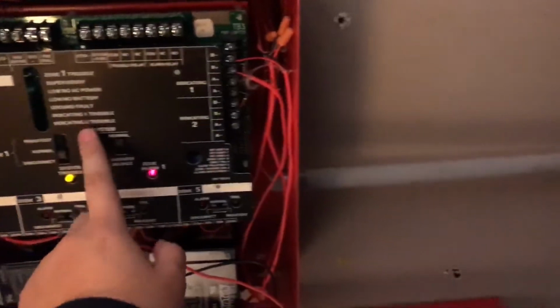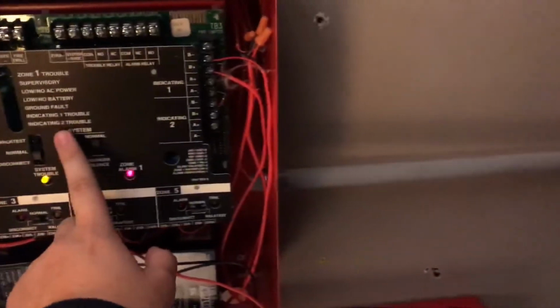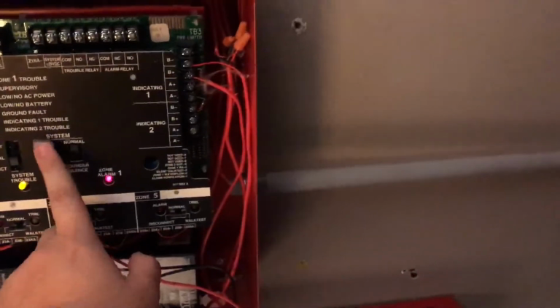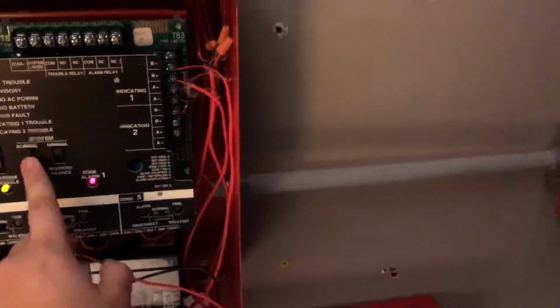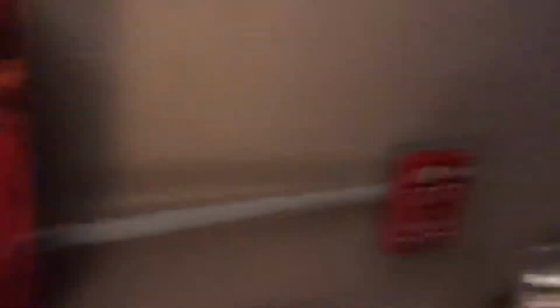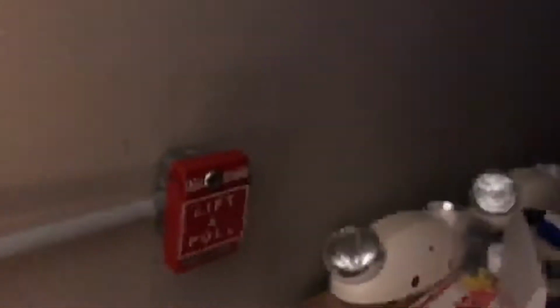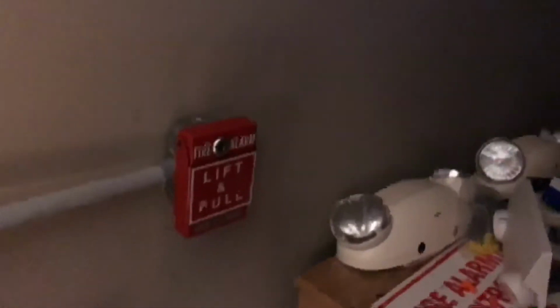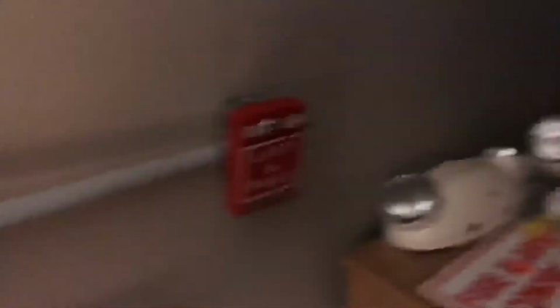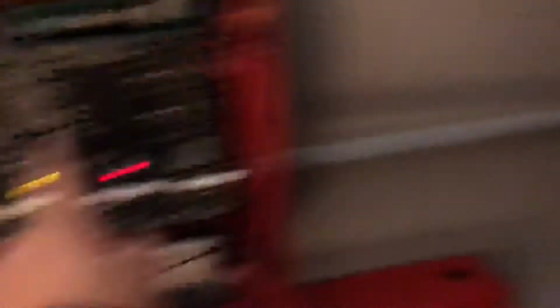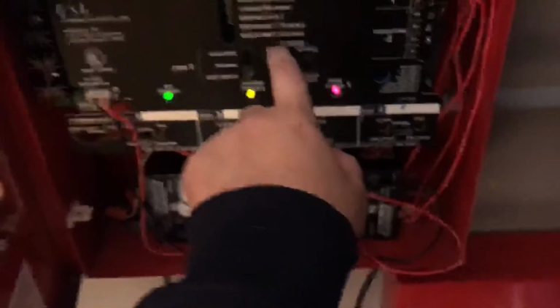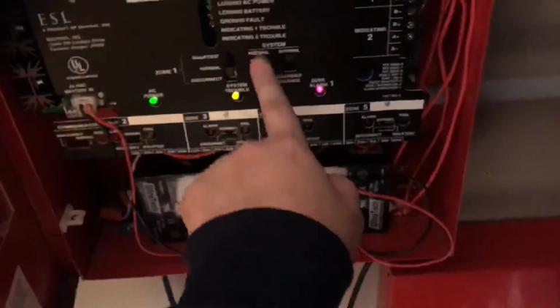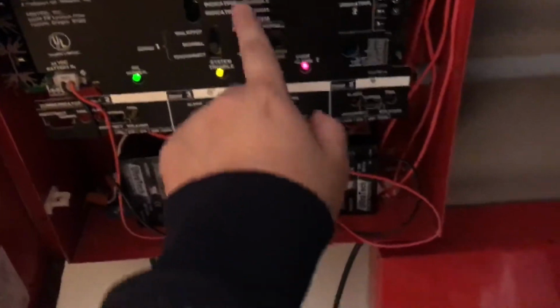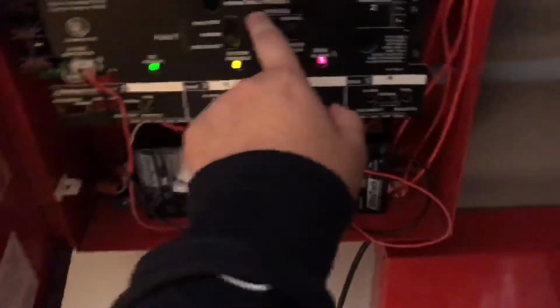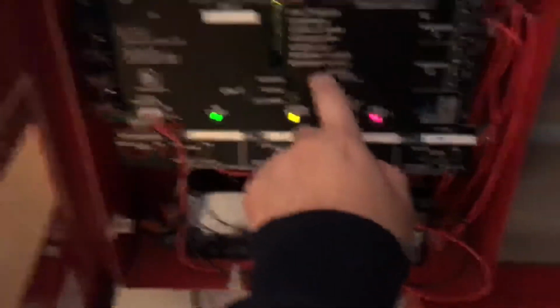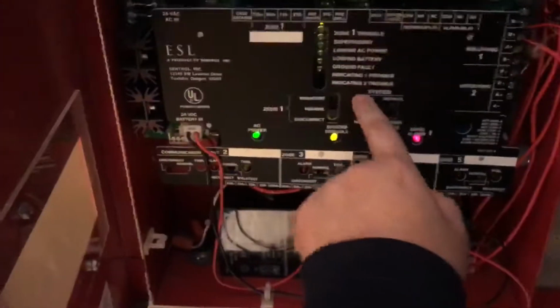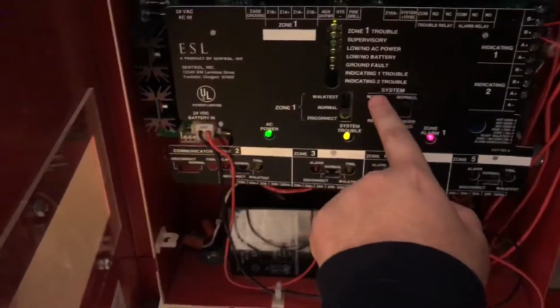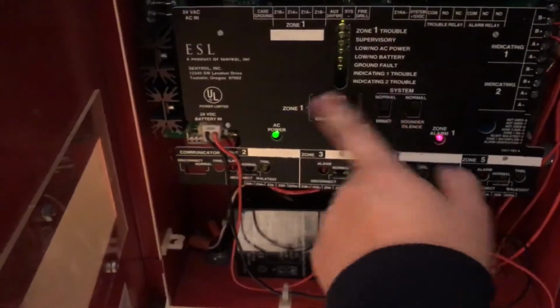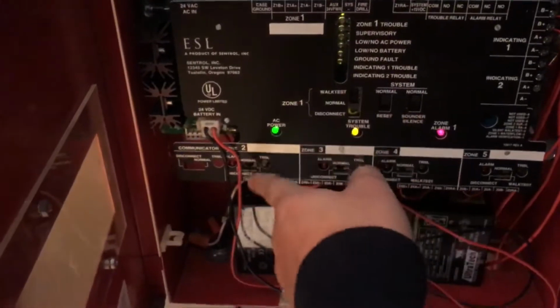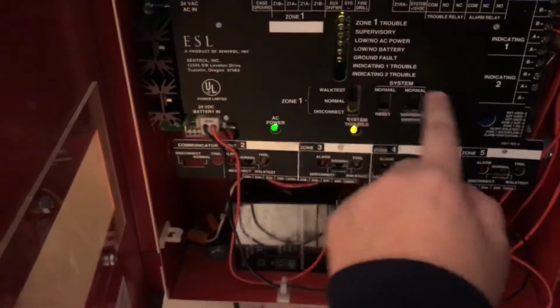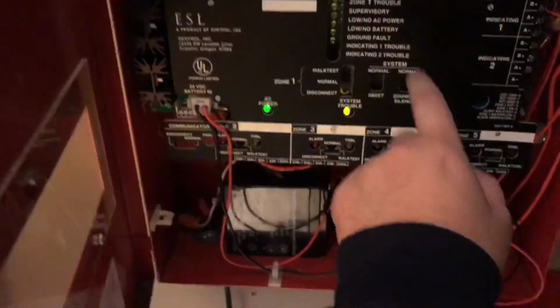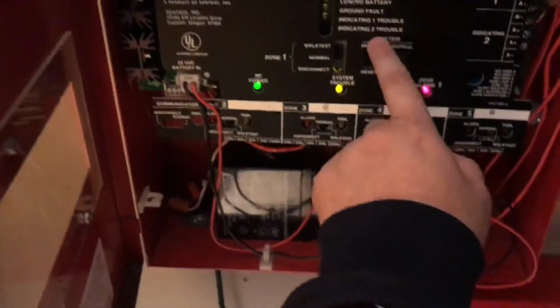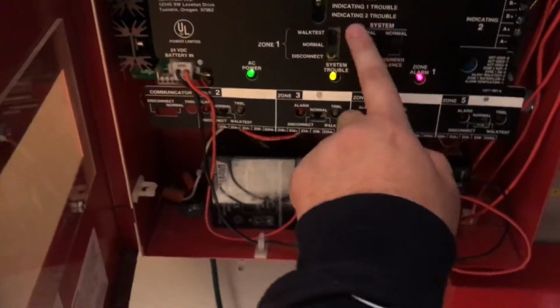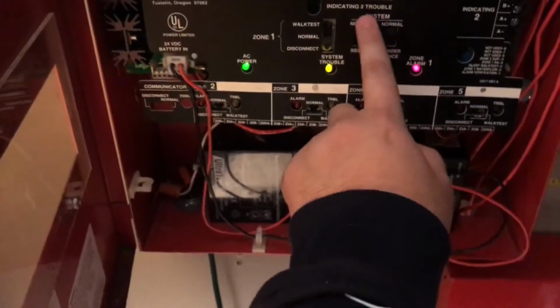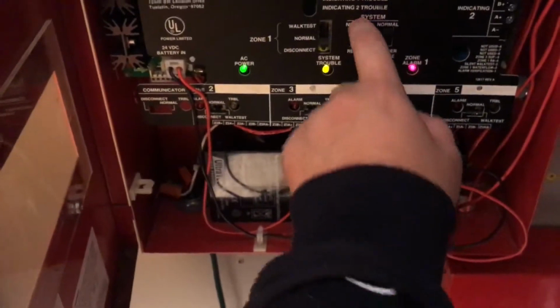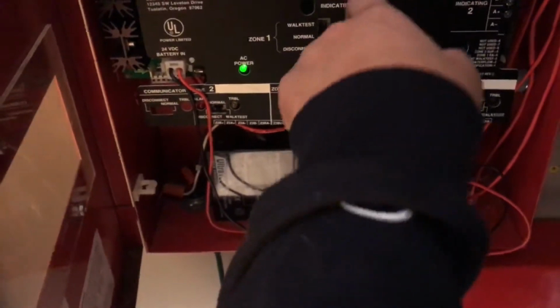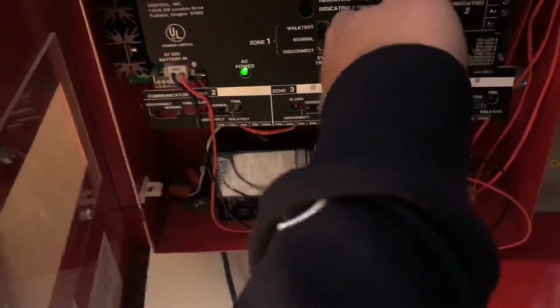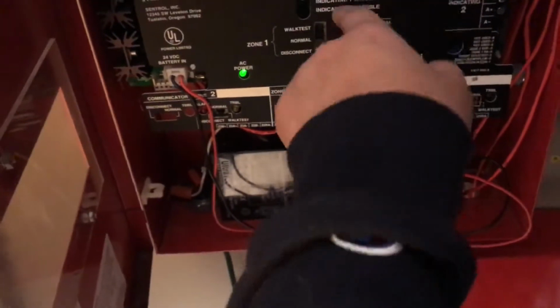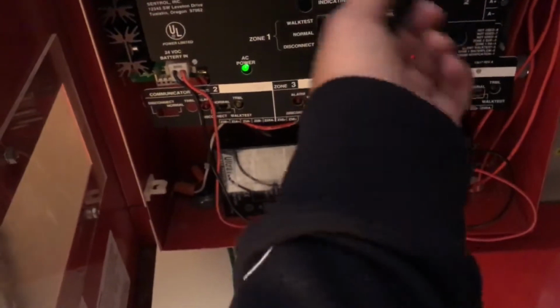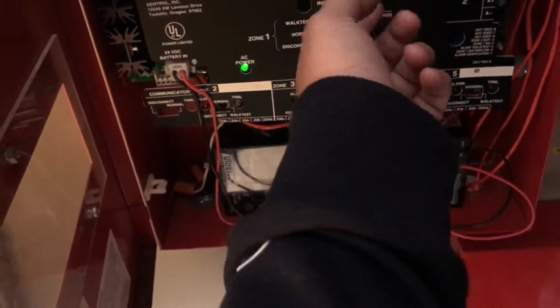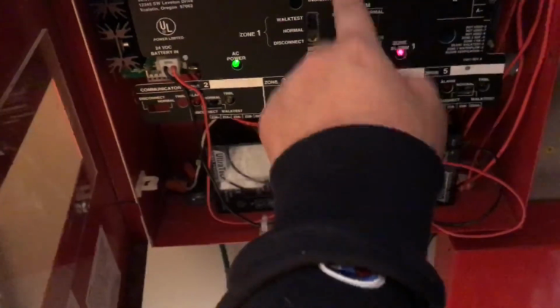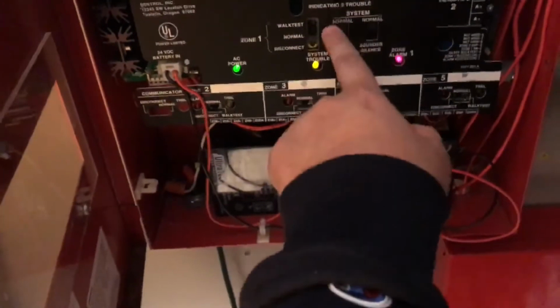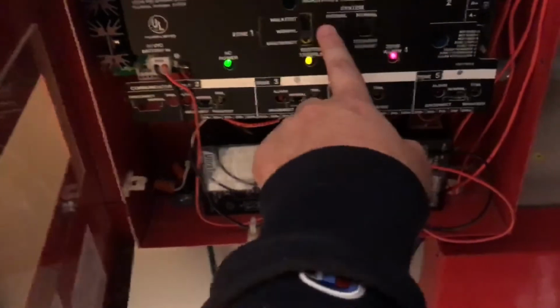That was loud. Both stationary reset. Zone 2 is going to go in control as usual because I don't know what's wrong with the panel.